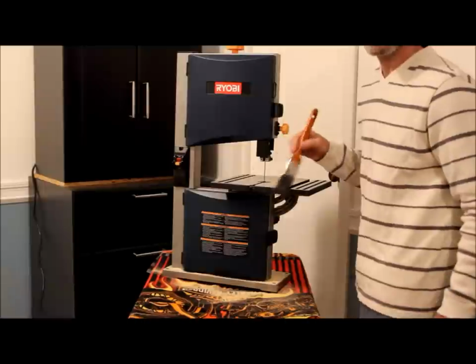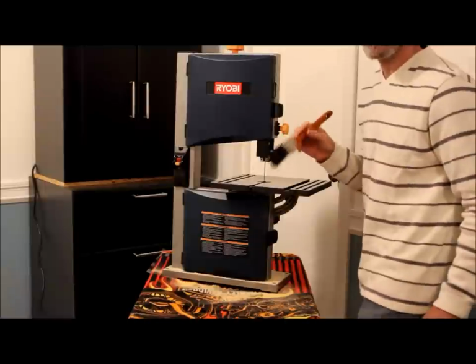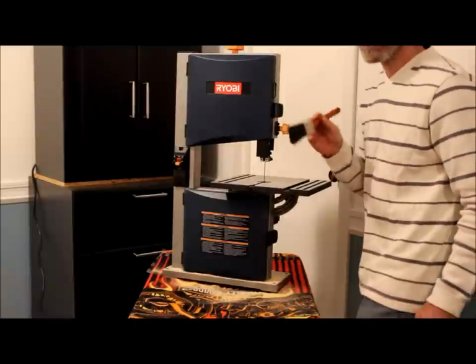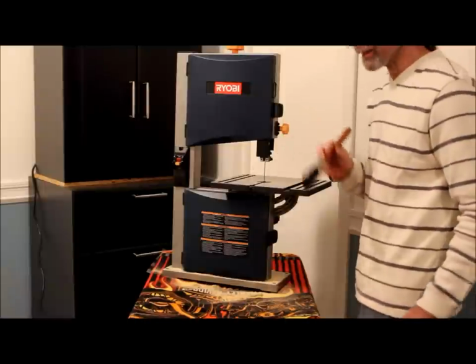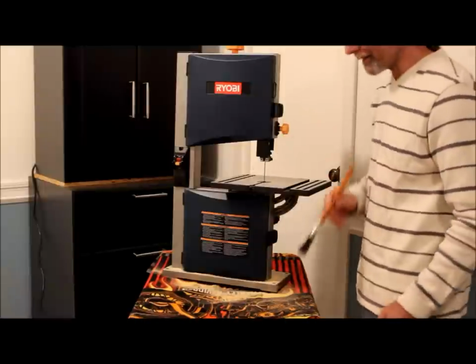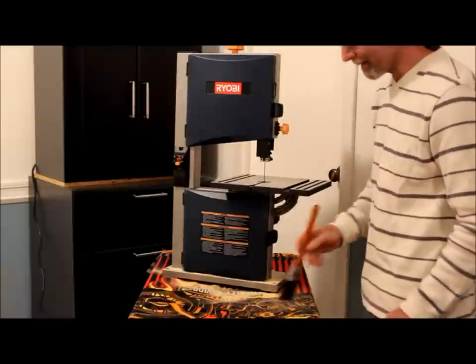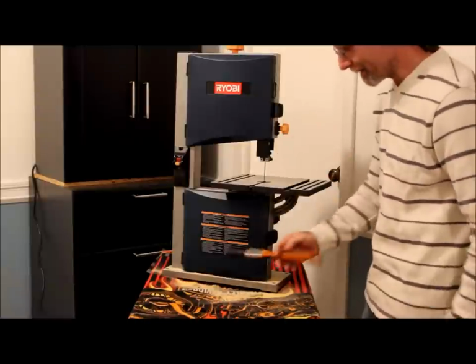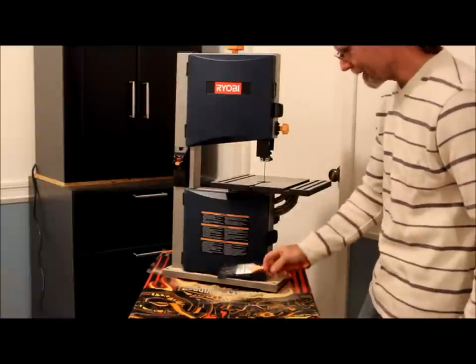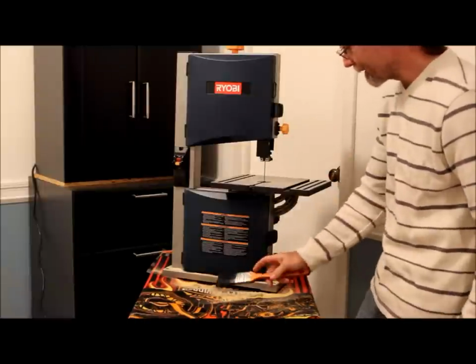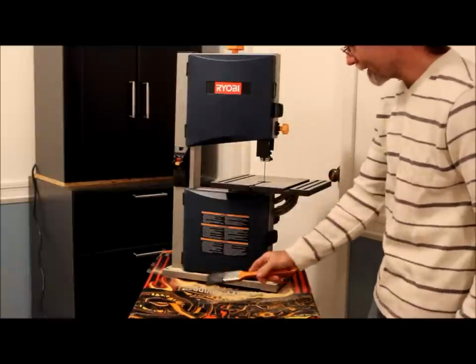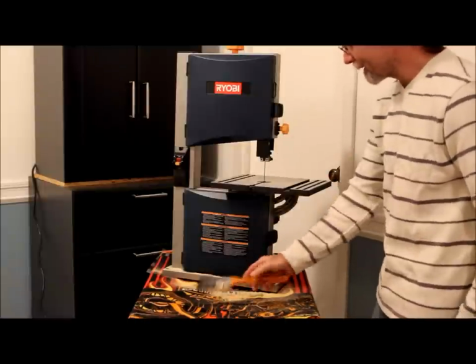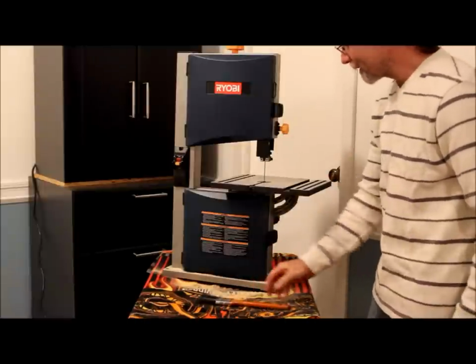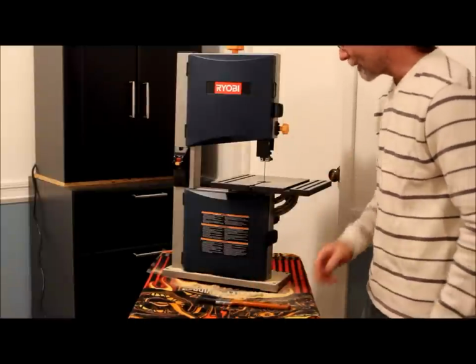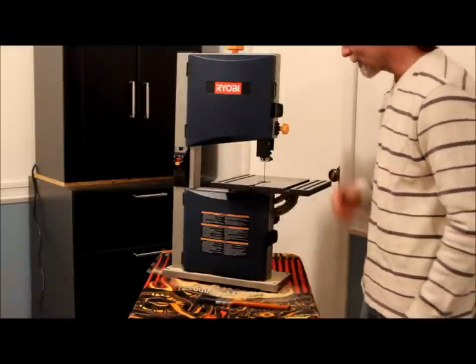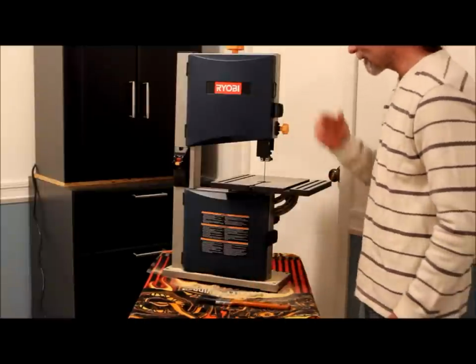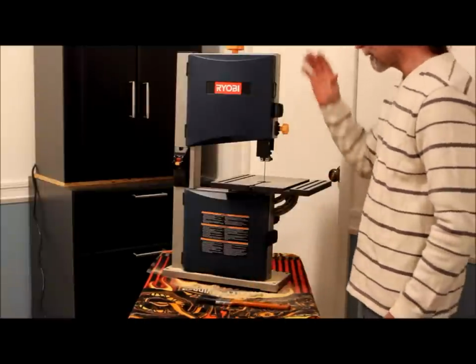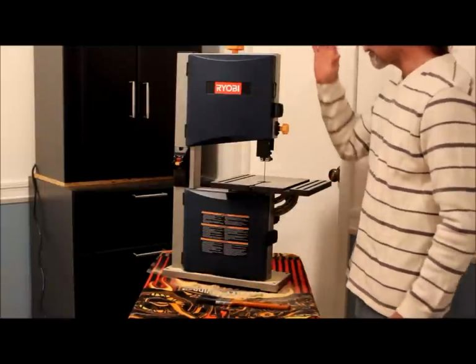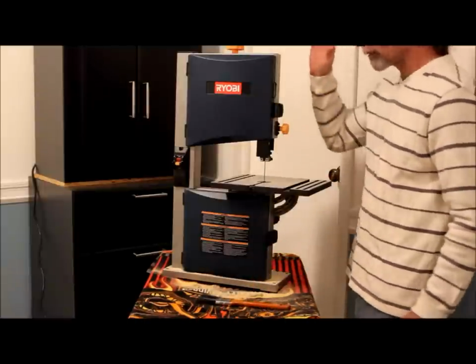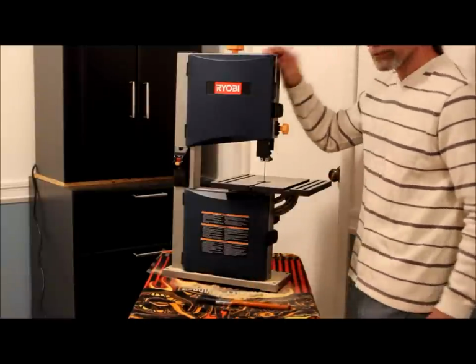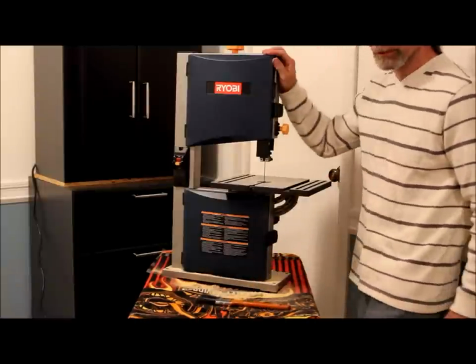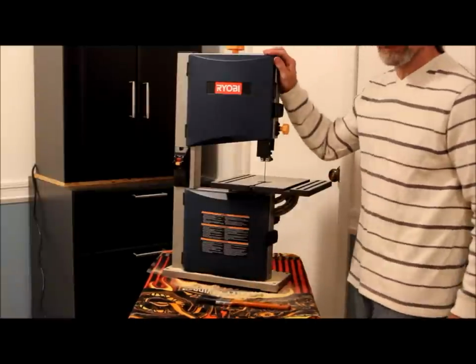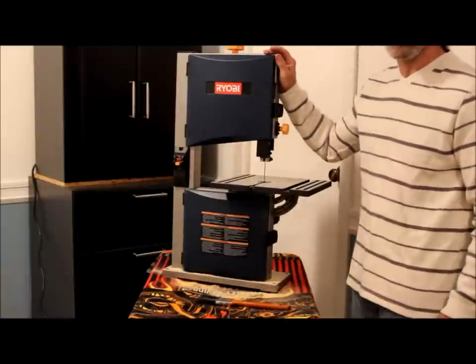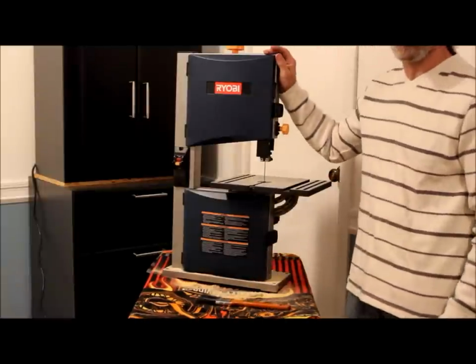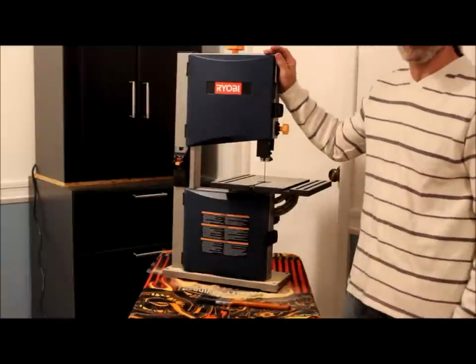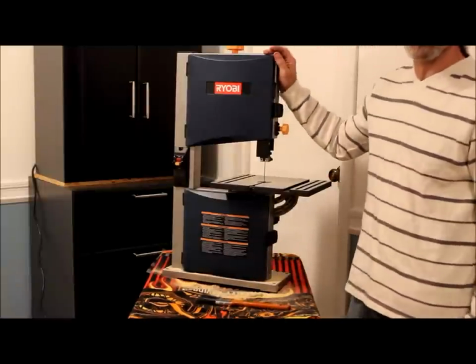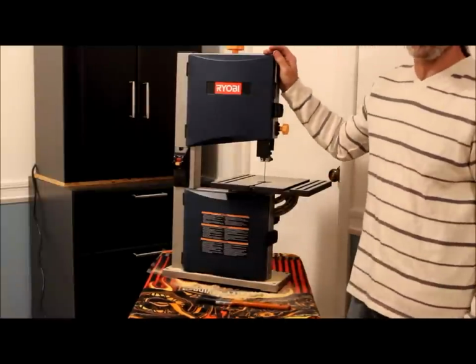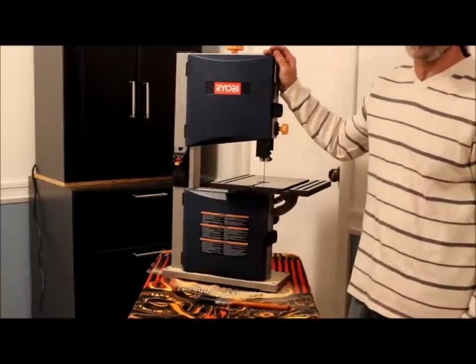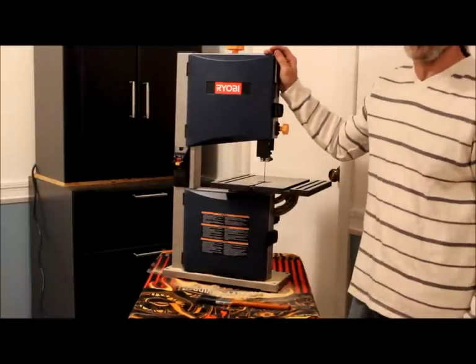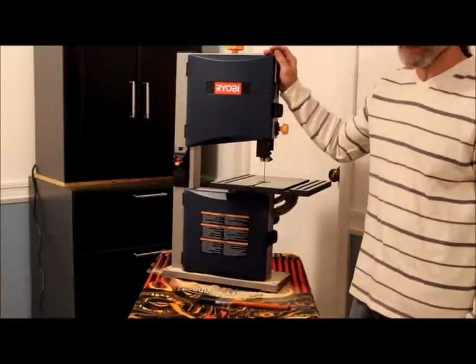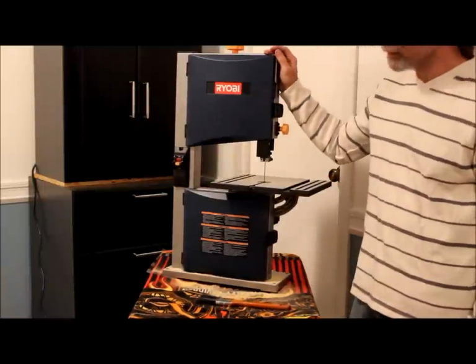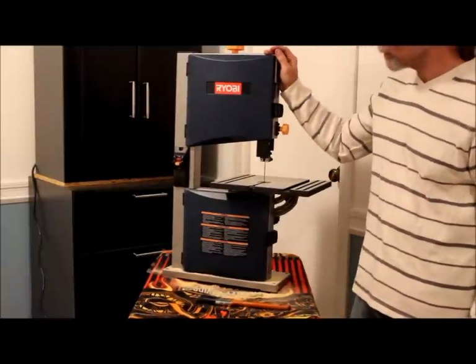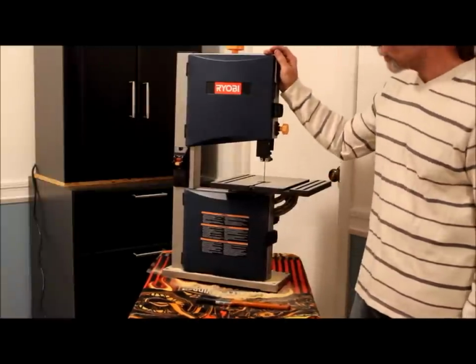Oh hi. Dad said as long as you take care of your tools, your tools will take care of you.